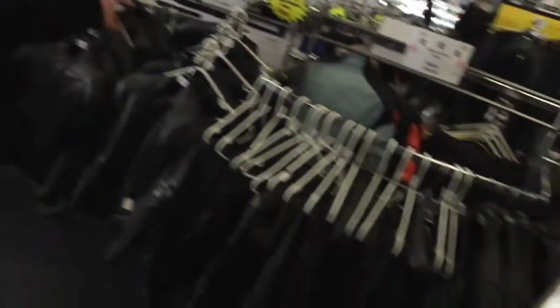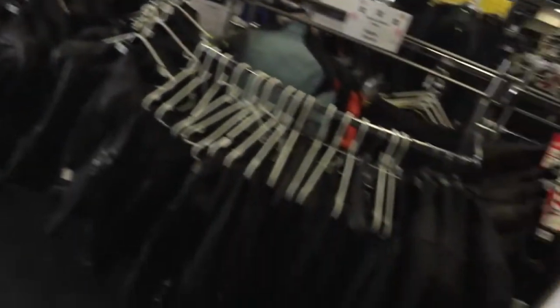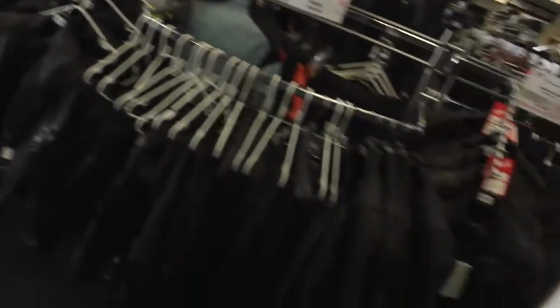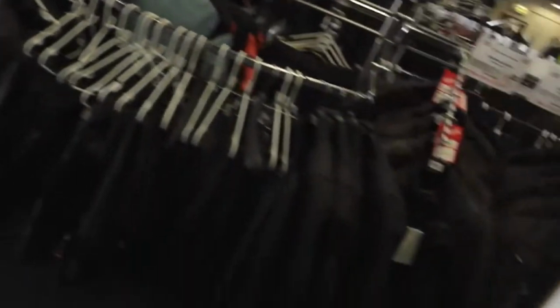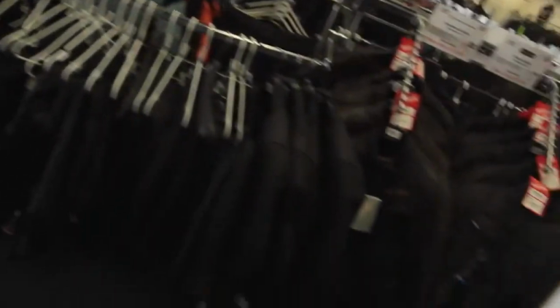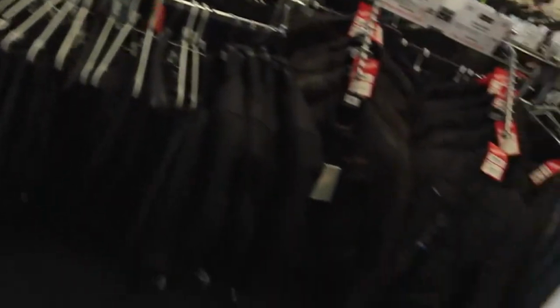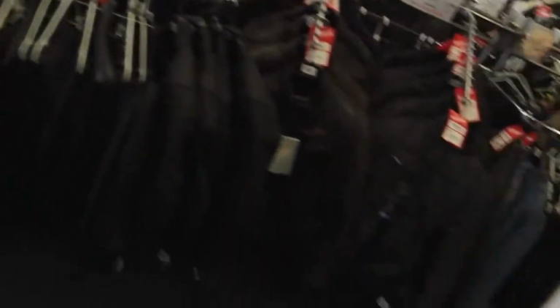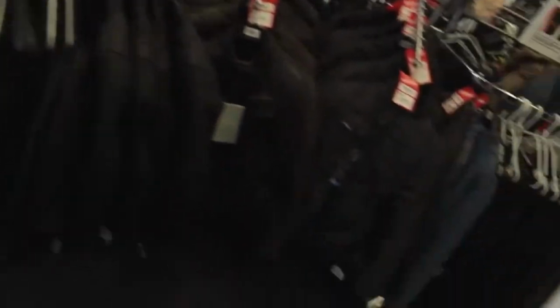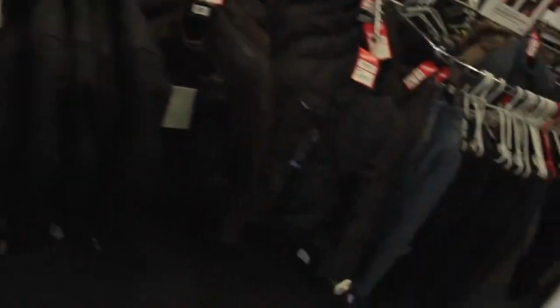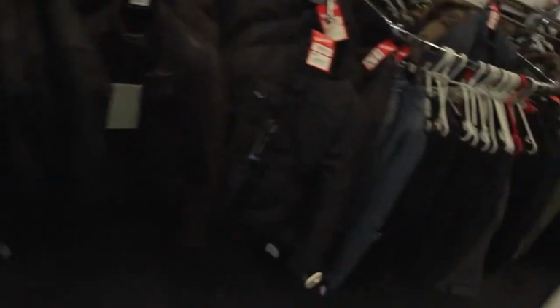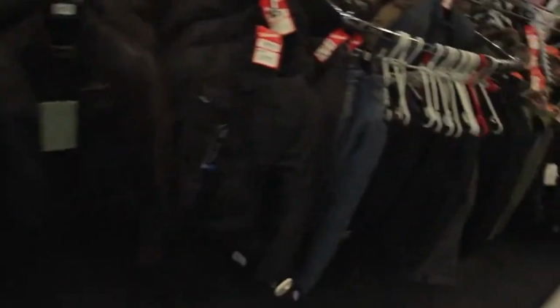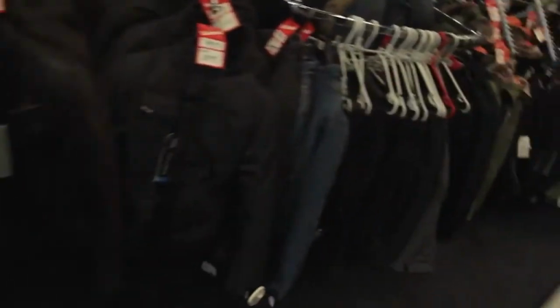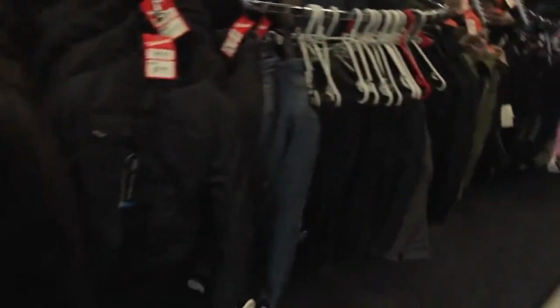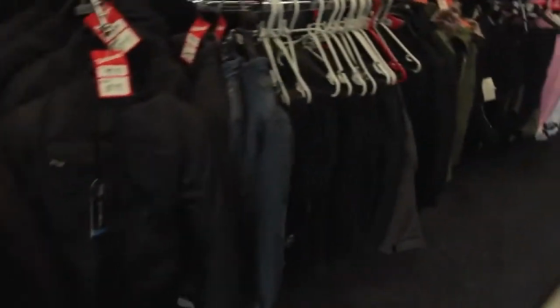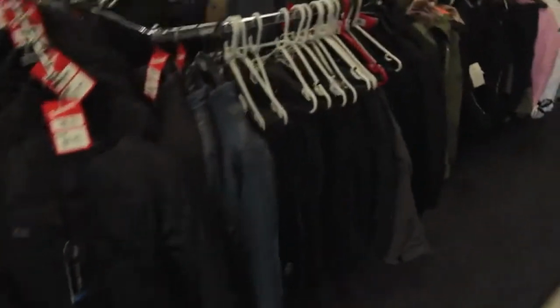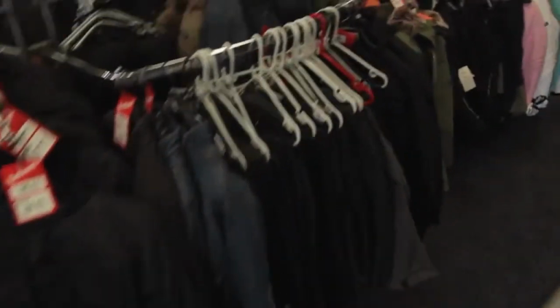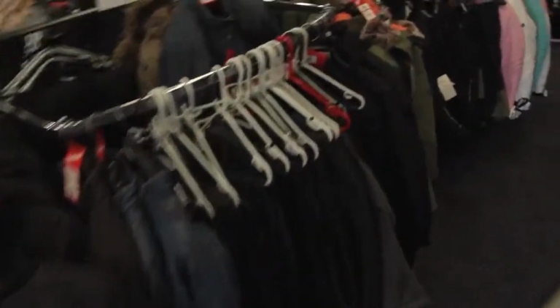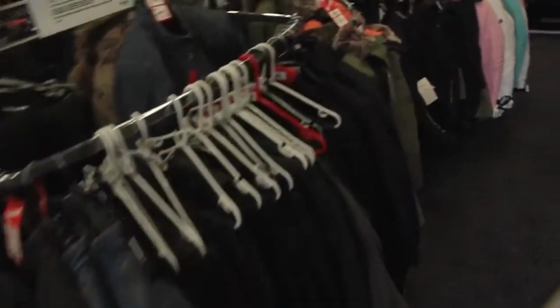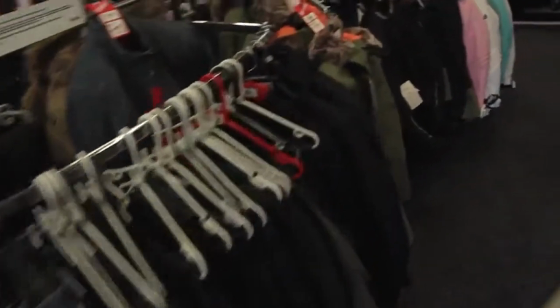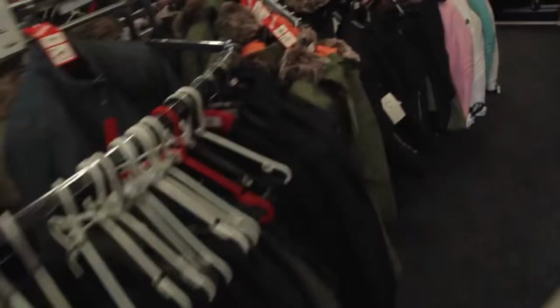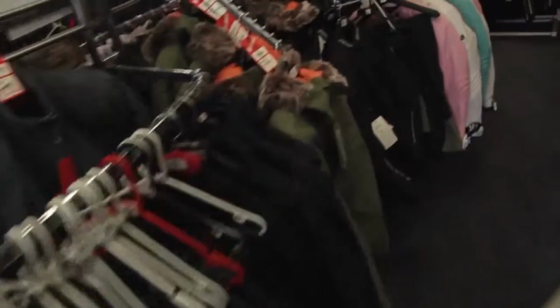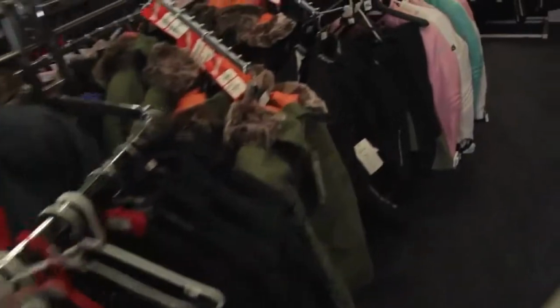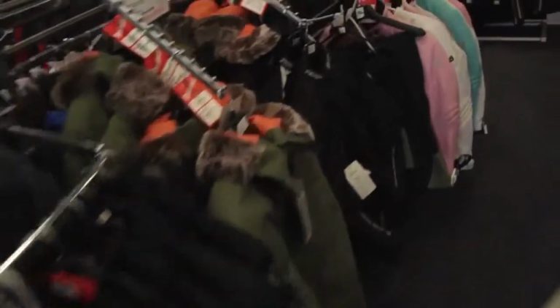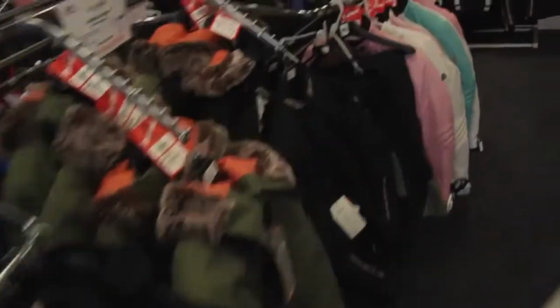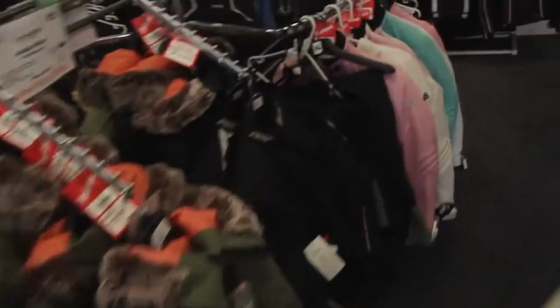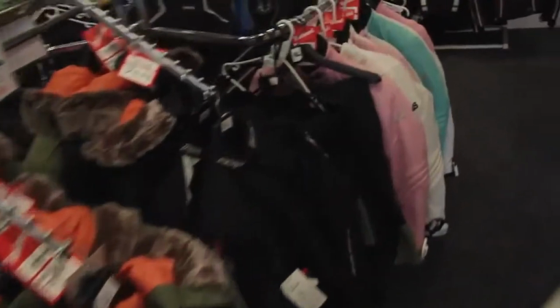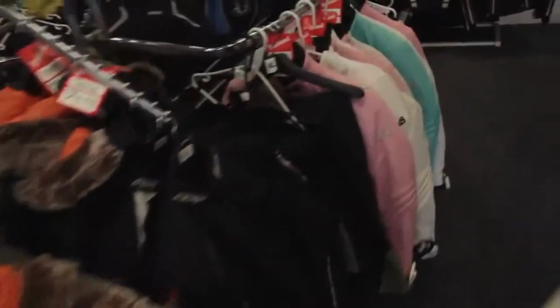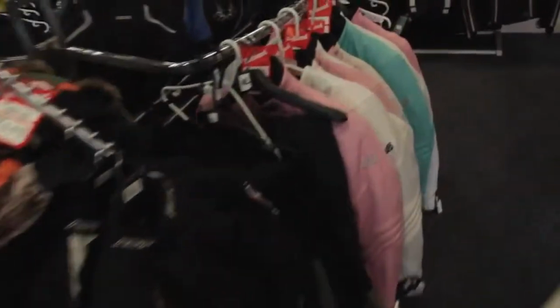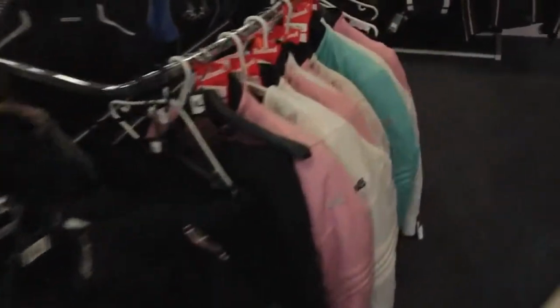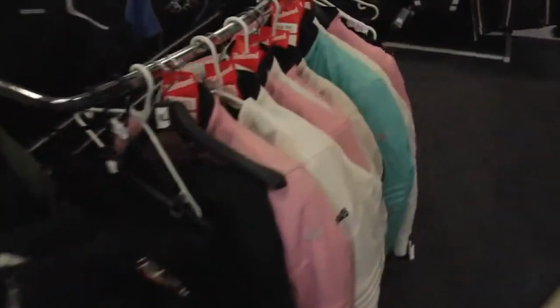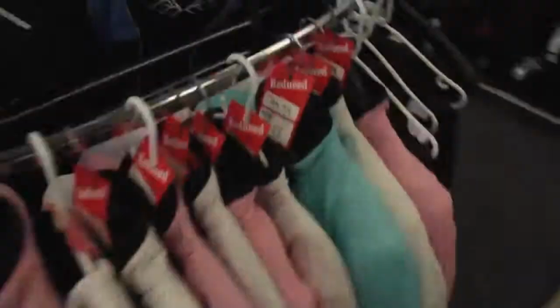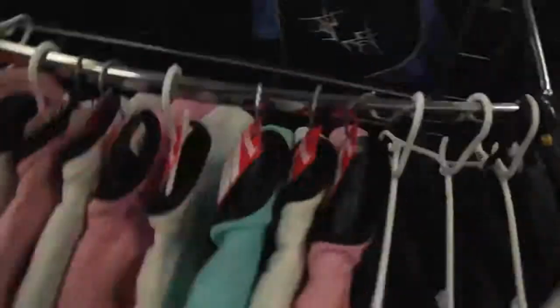On my left hand side we've got a ladies section, which includes textile, leather, waterproof trousers etc., and we do a wide range of those.